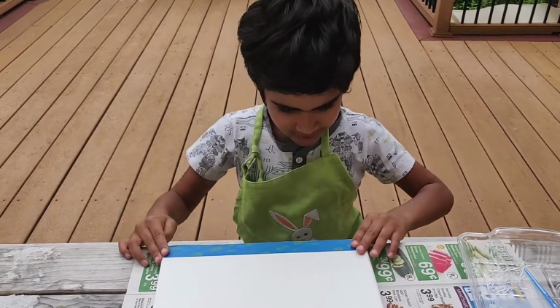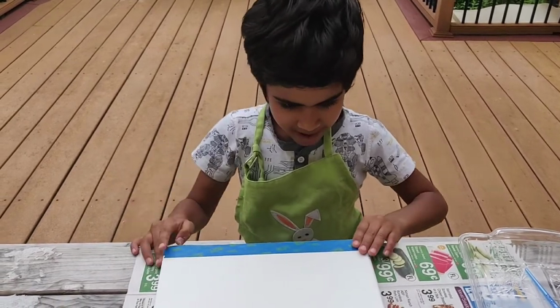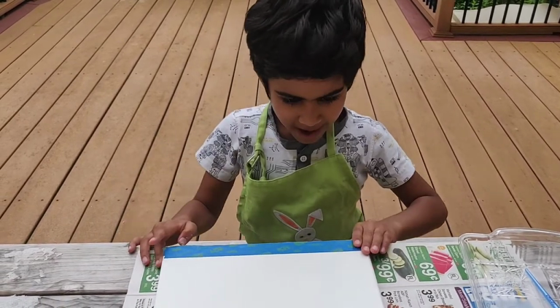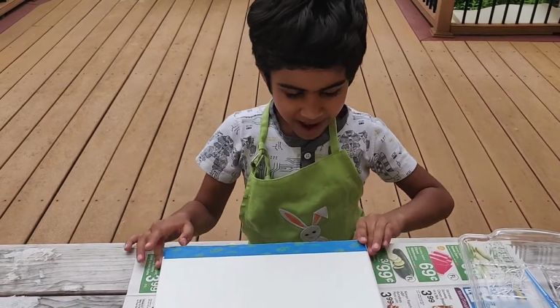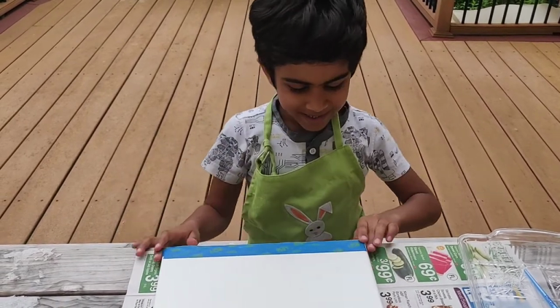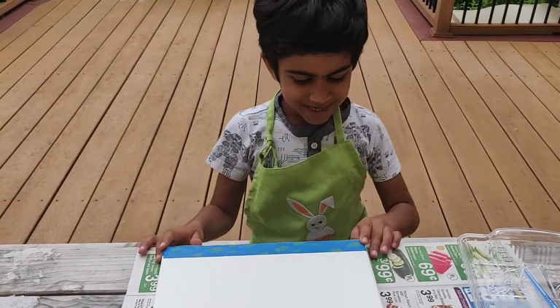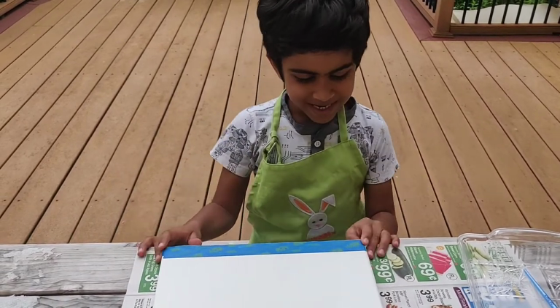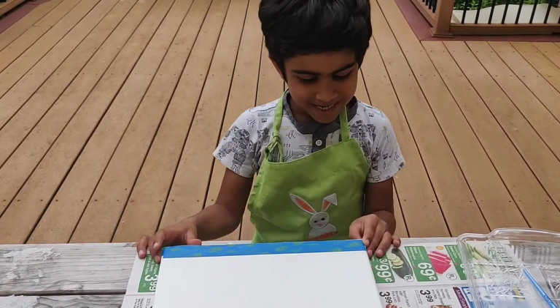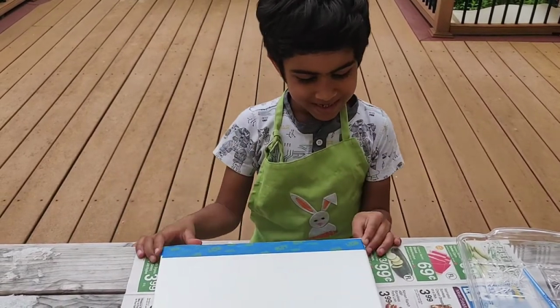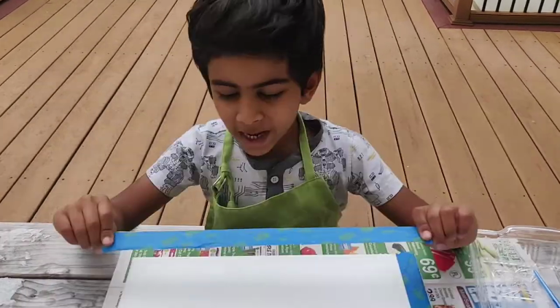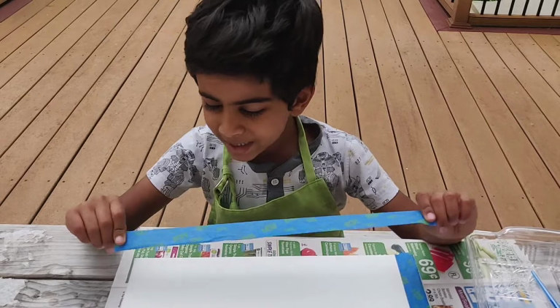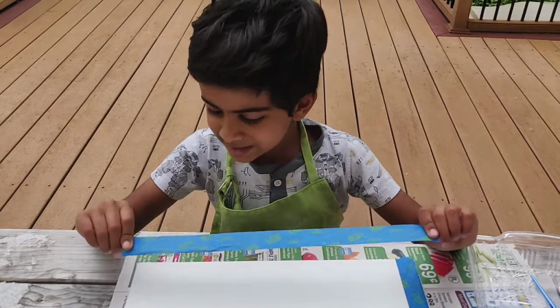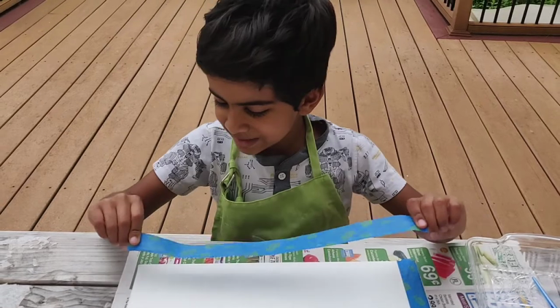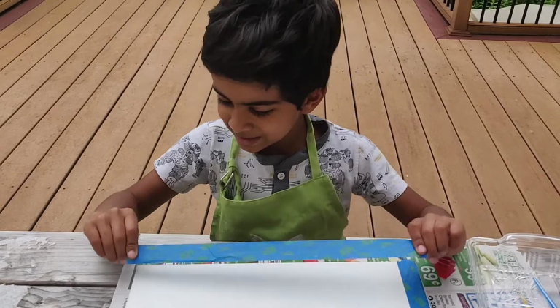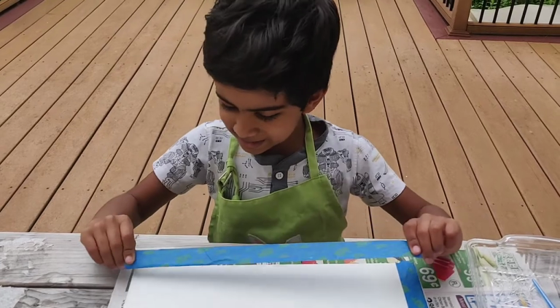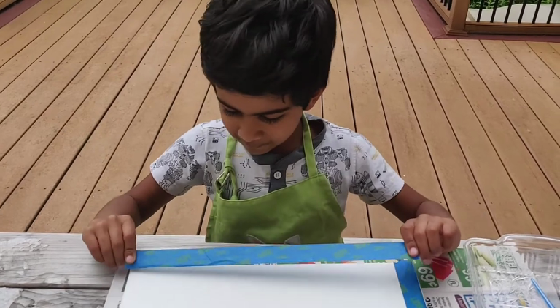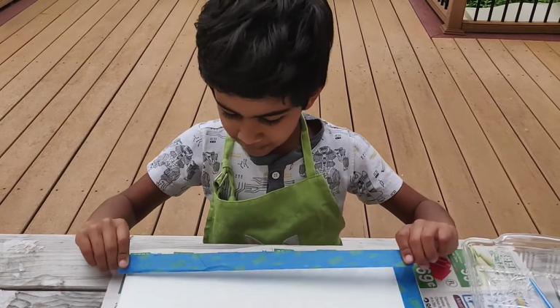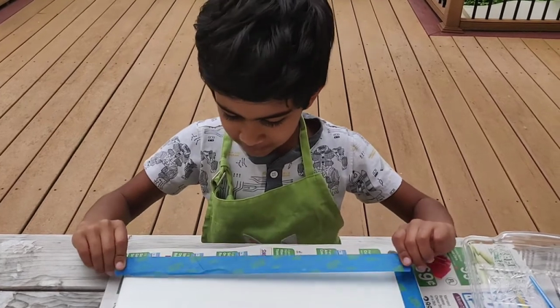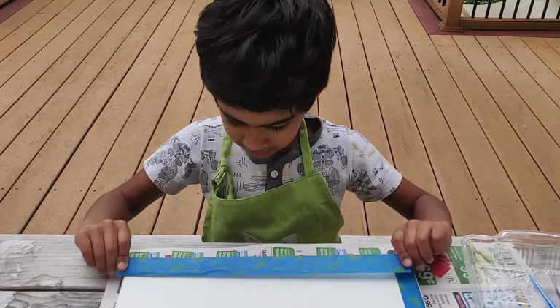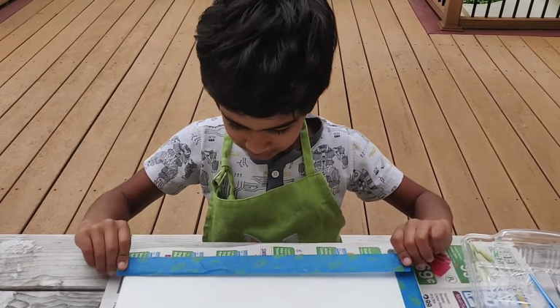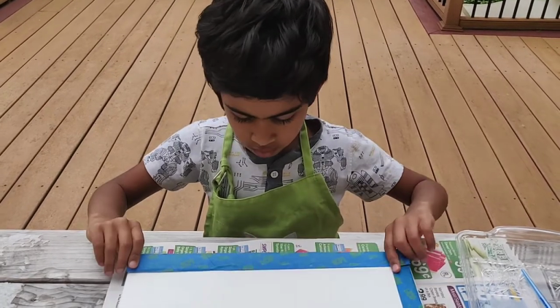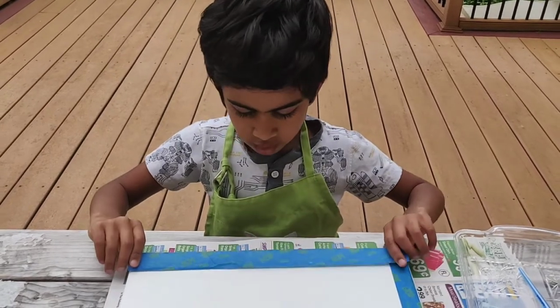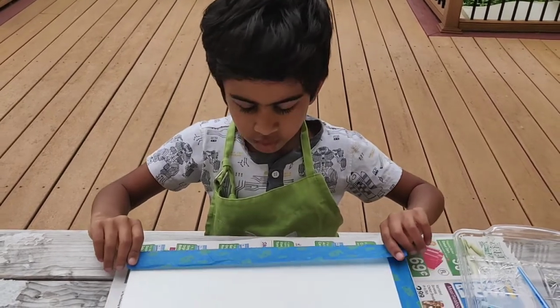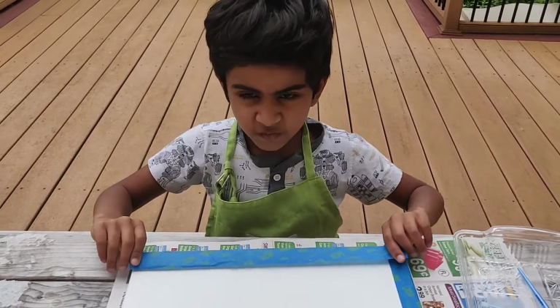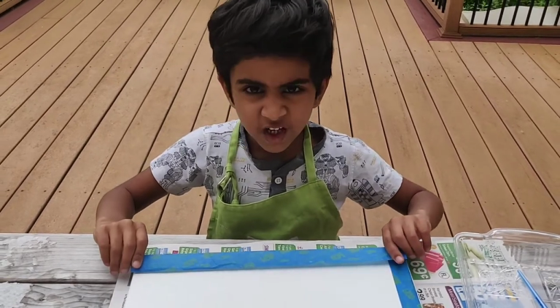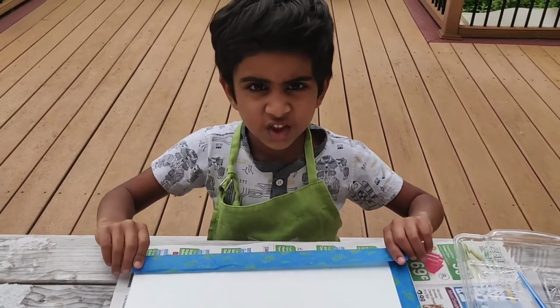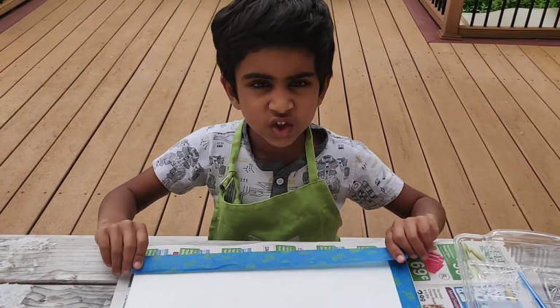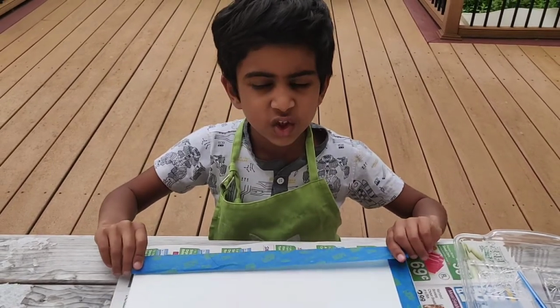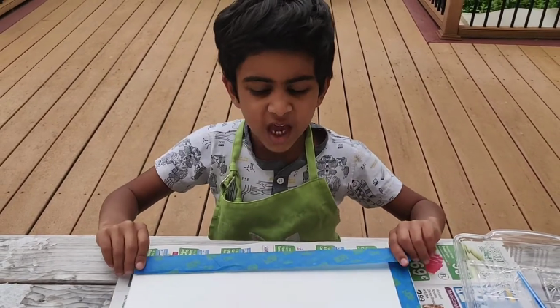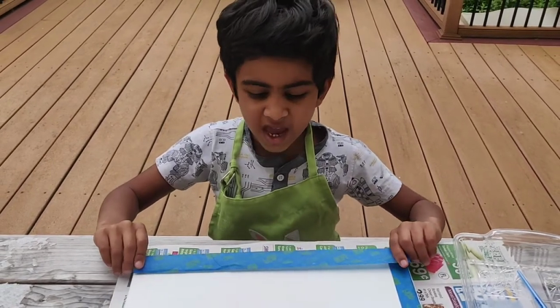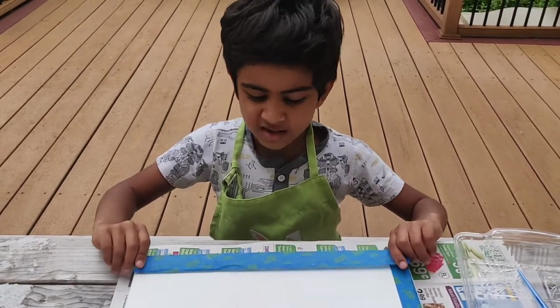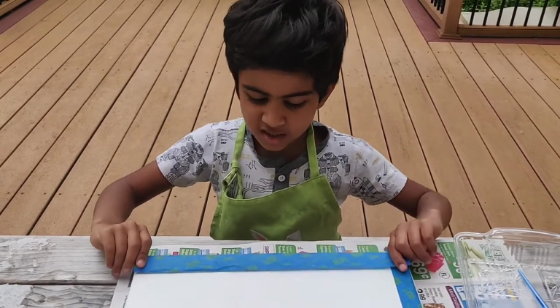I did it! The edges! You first do the edges.